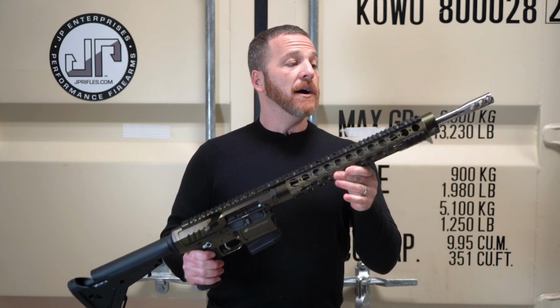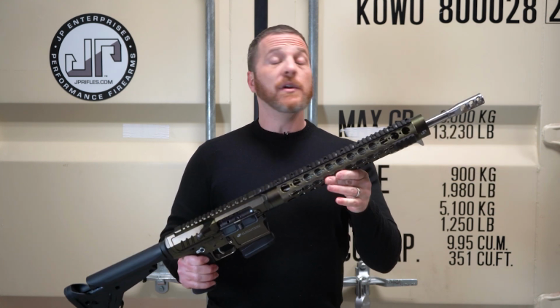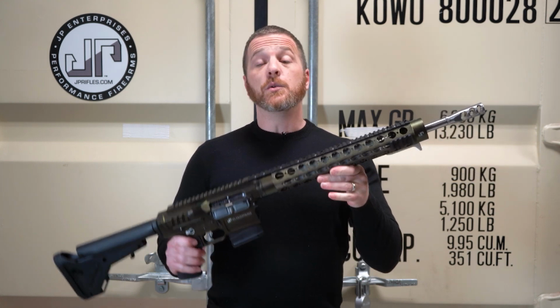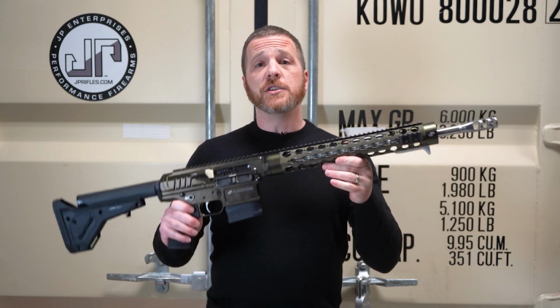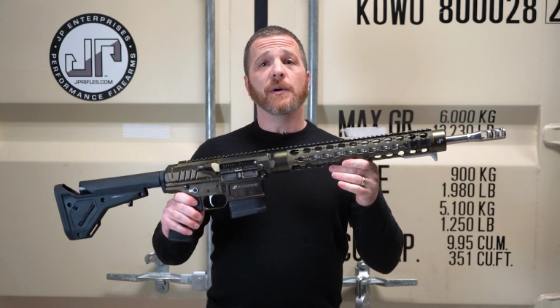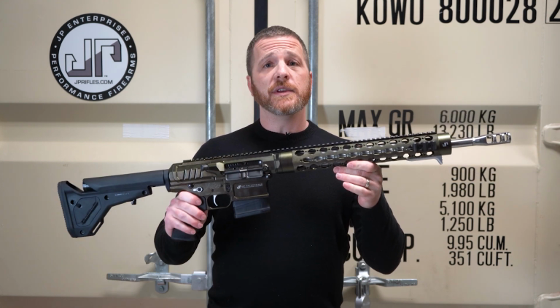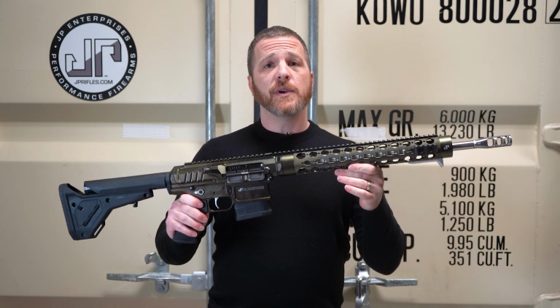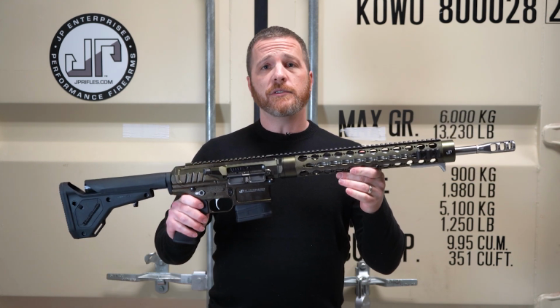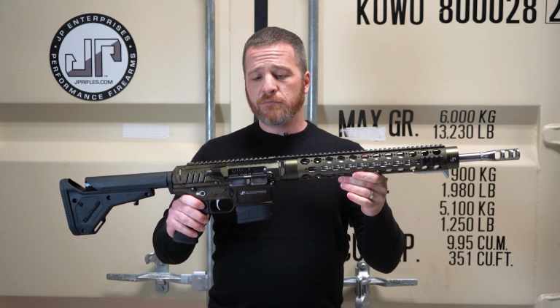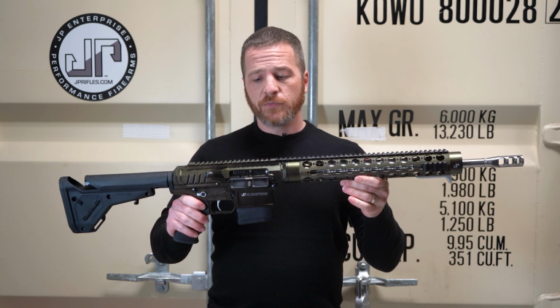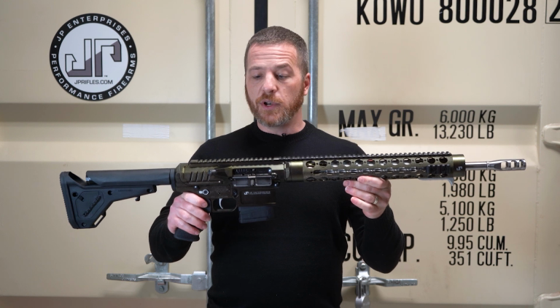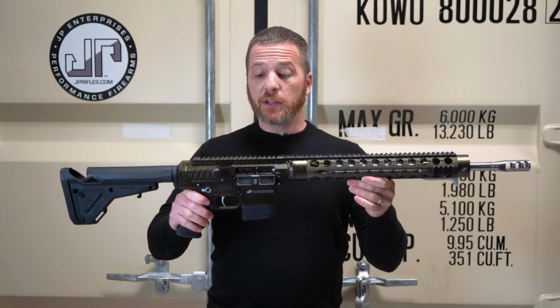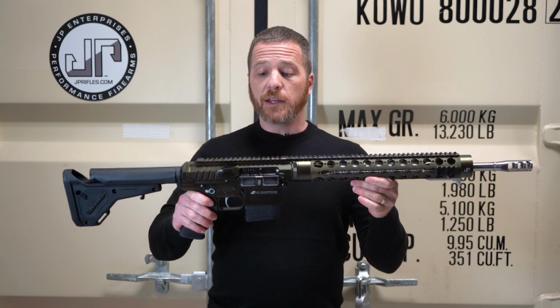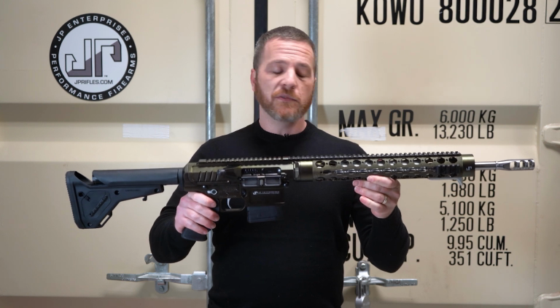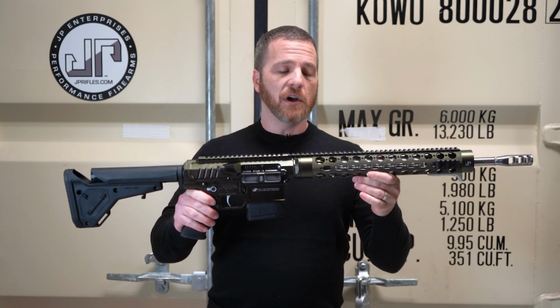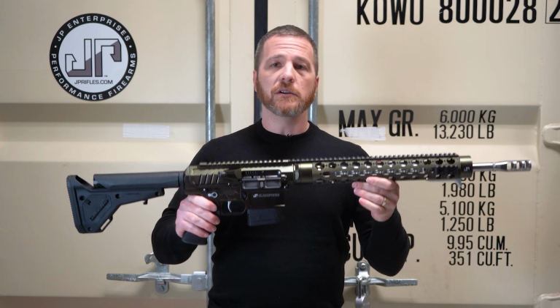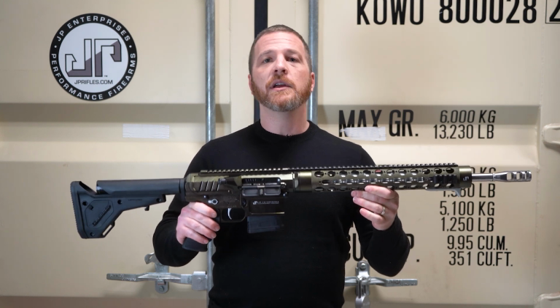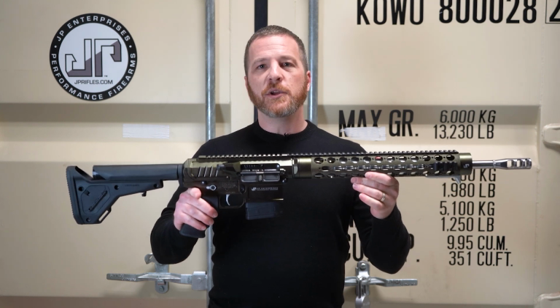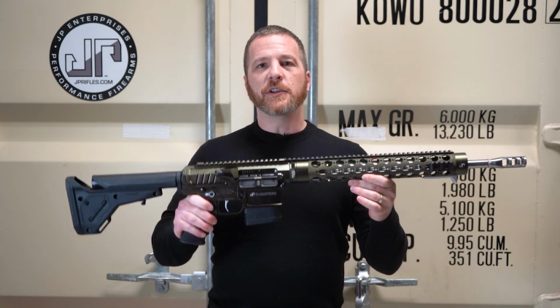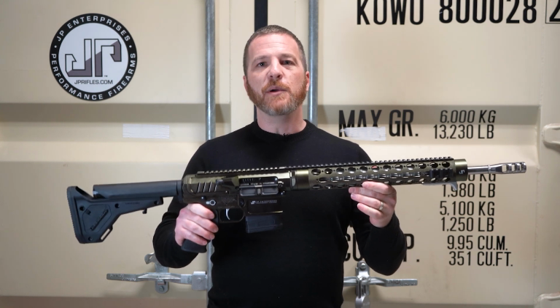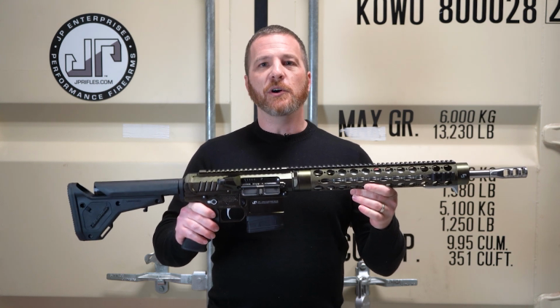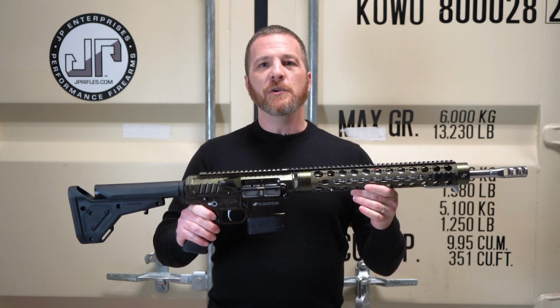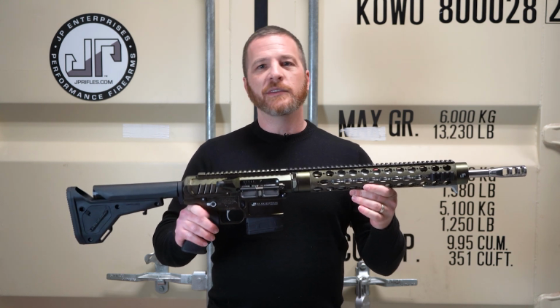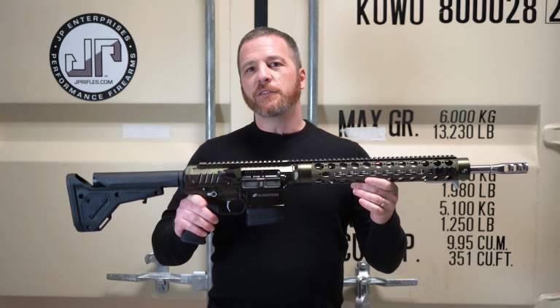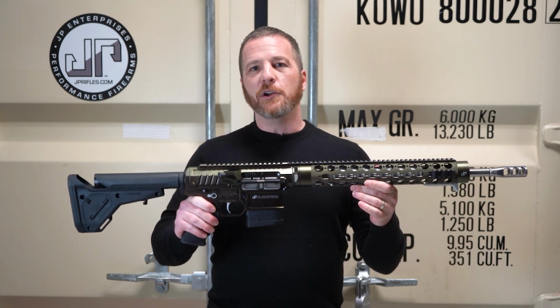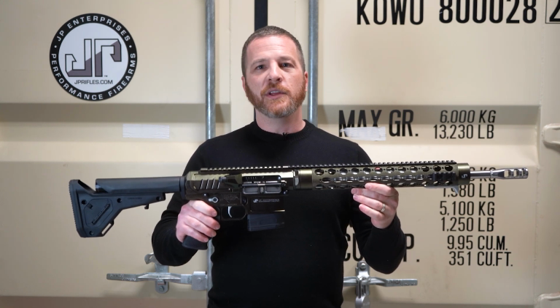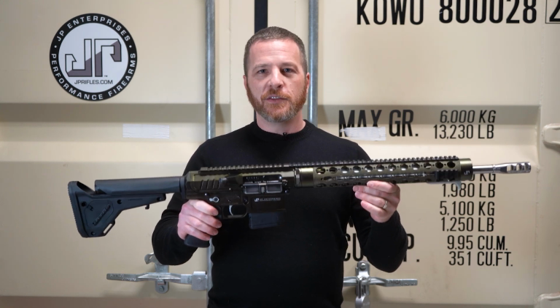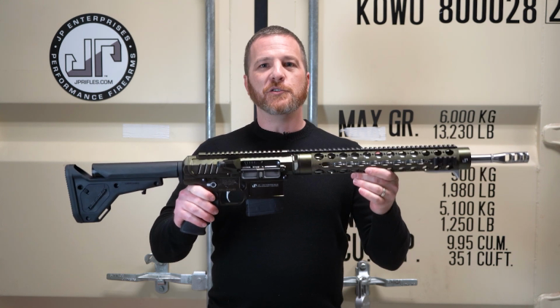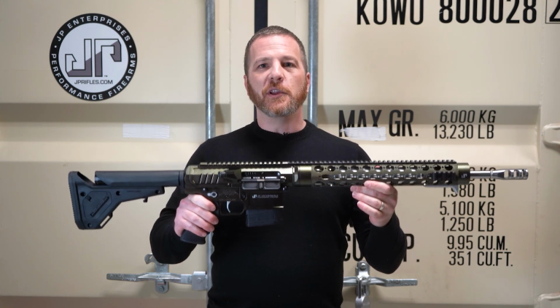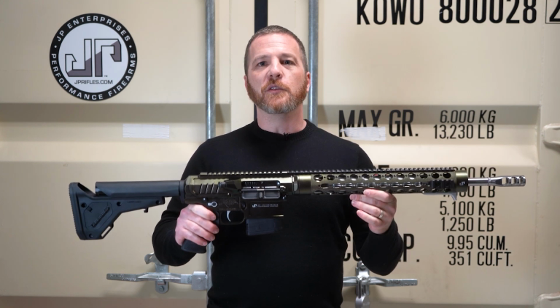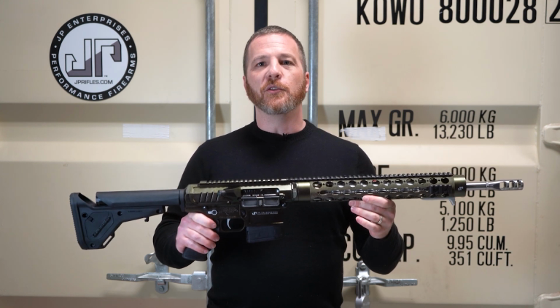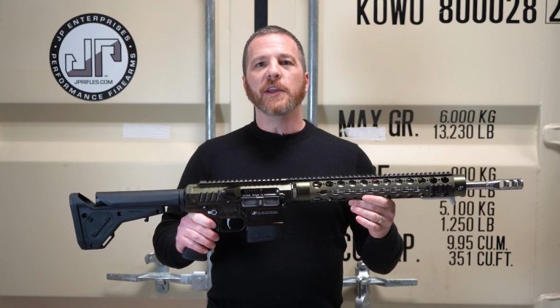If you have any questions about this rifle or anything like it — the color — make sure you comment below, like the video. Thanks for joining us for the Build of the Week.